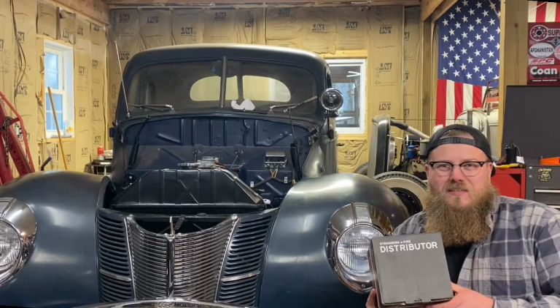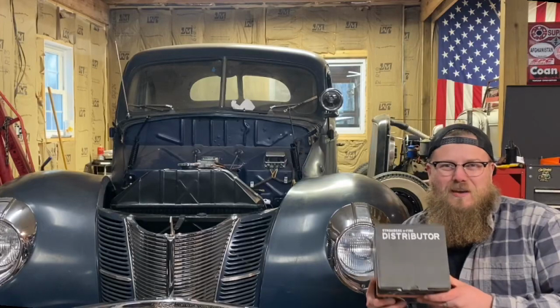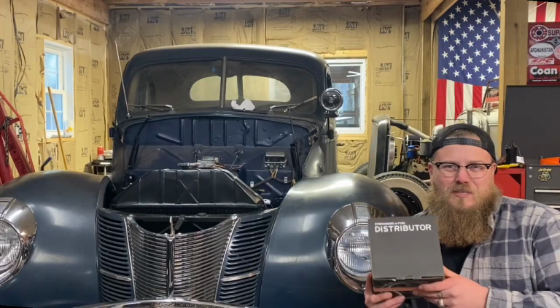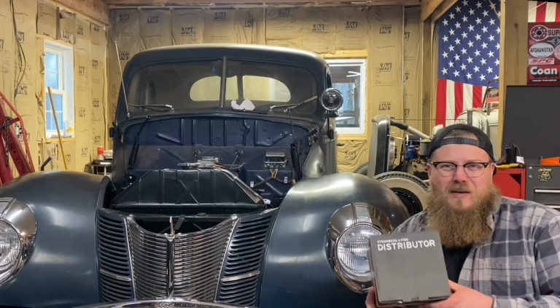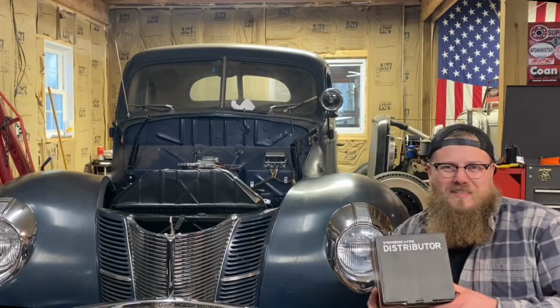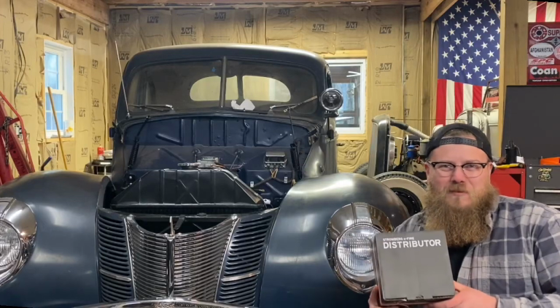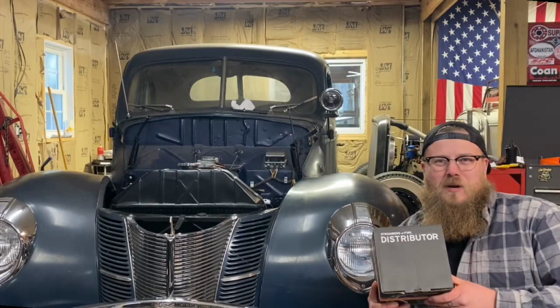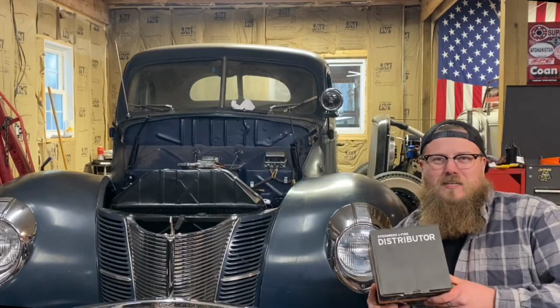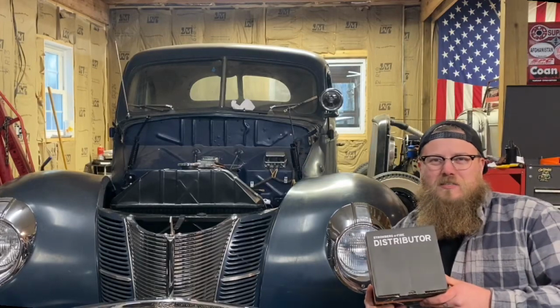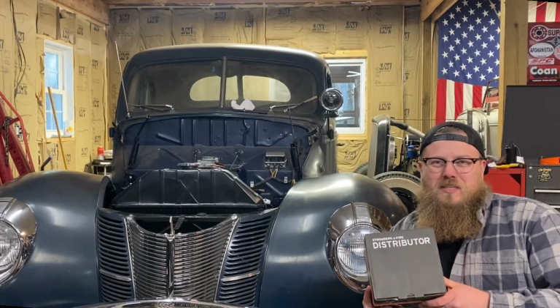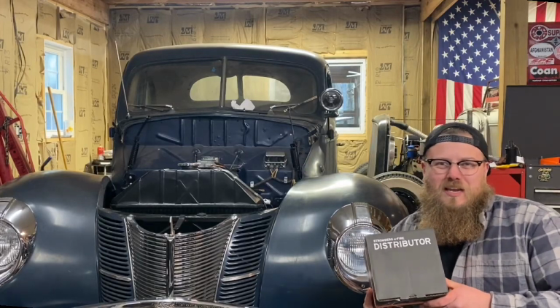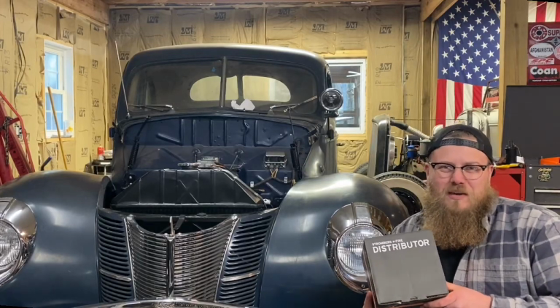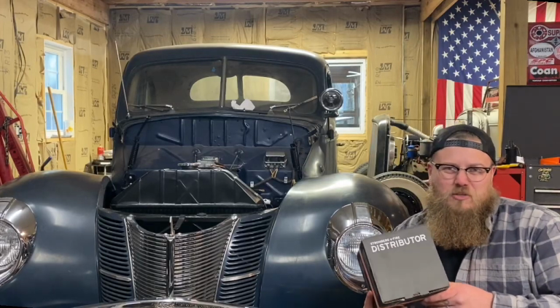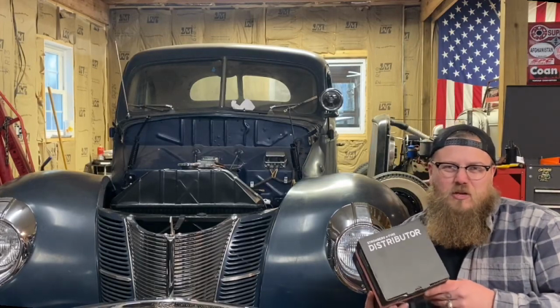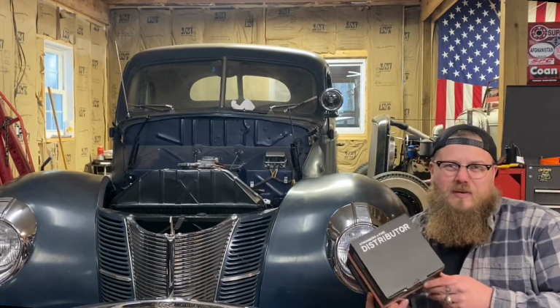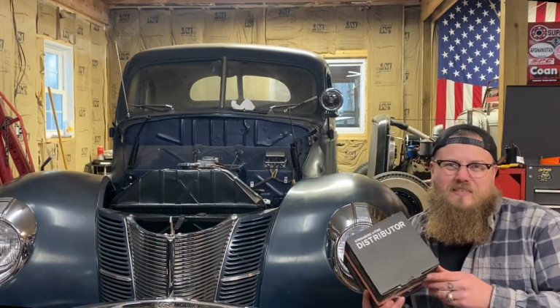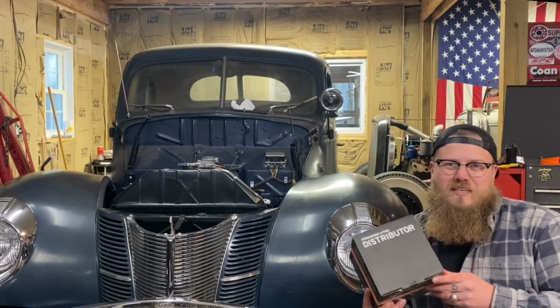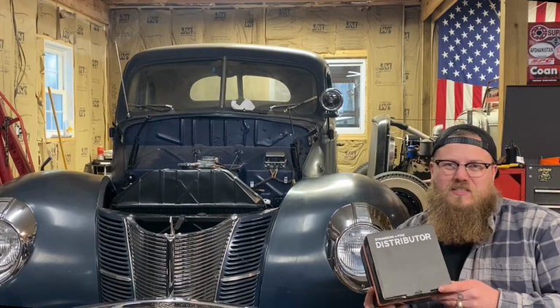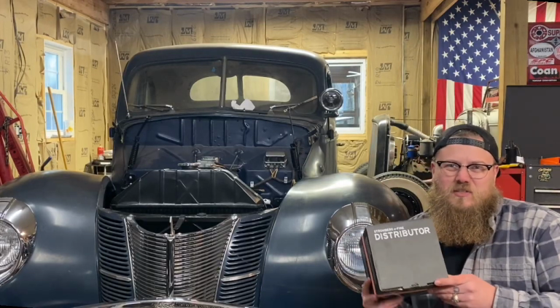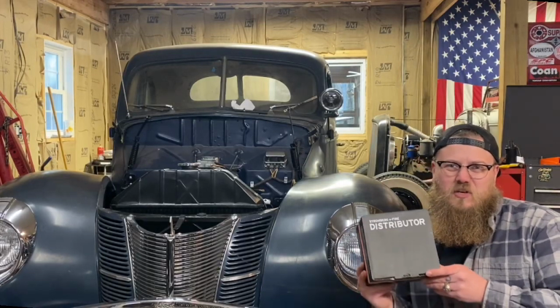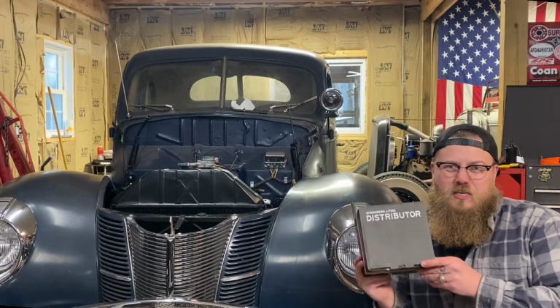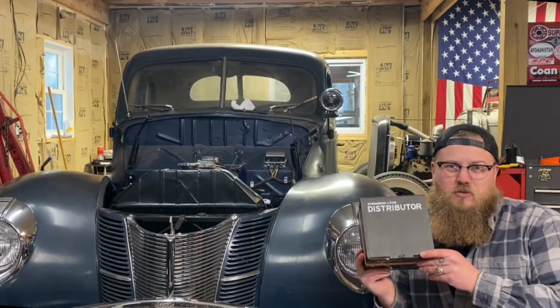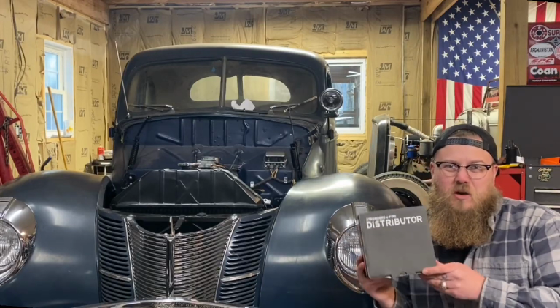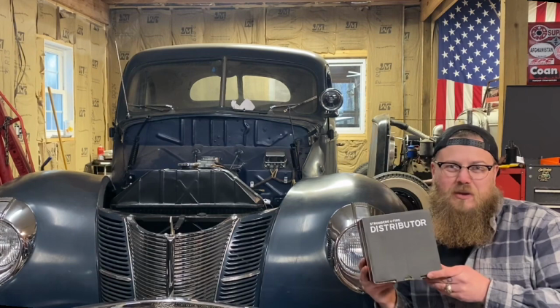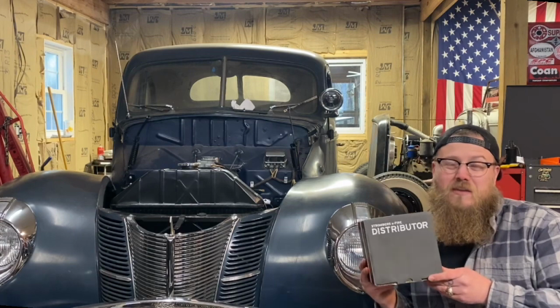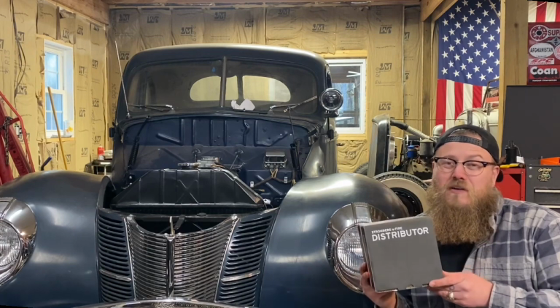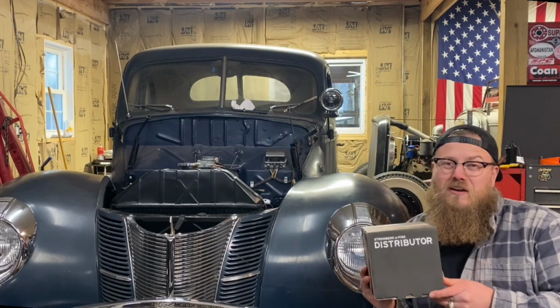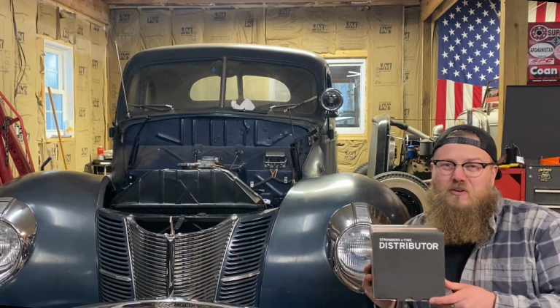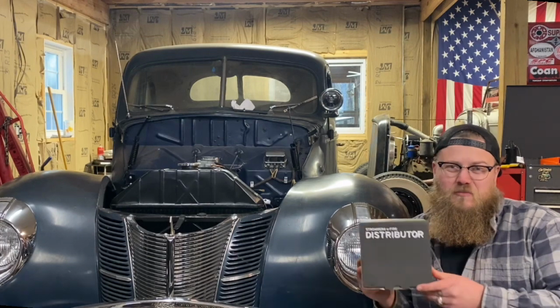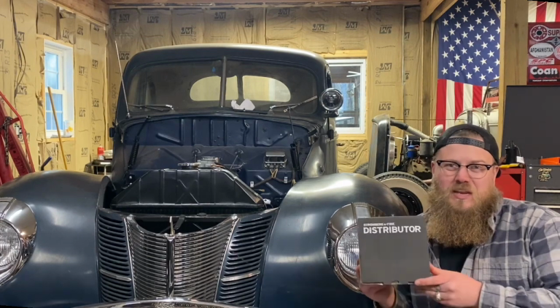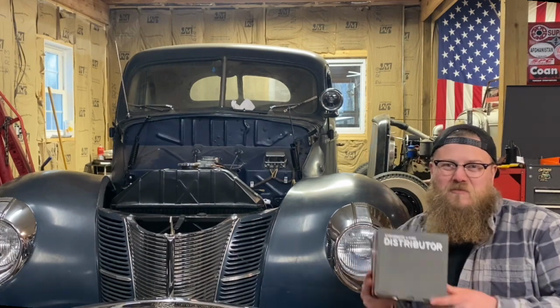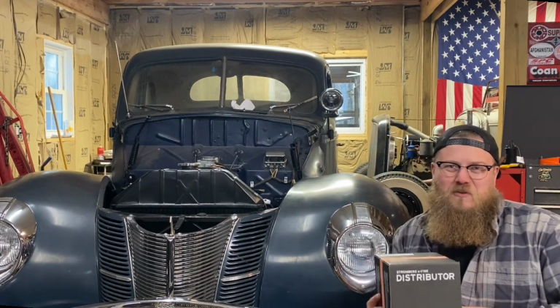Hey, what's up guys, Zach with Wire Customs. Today I'm going to show you how easy it is to install a Stromberg E-Fire on your flathead Ford.